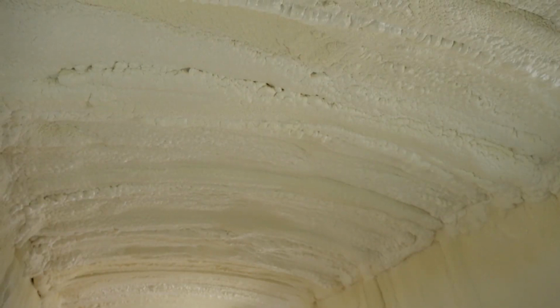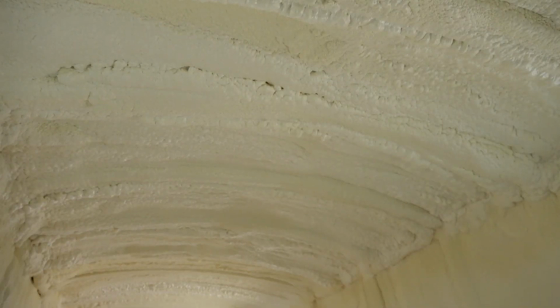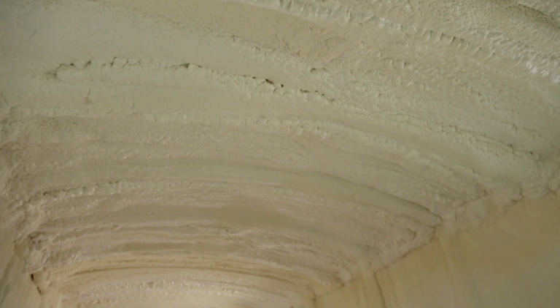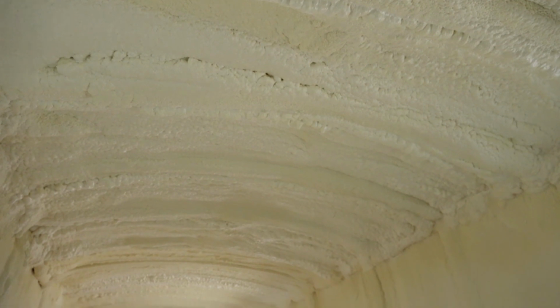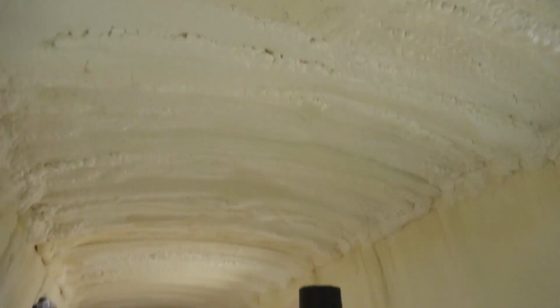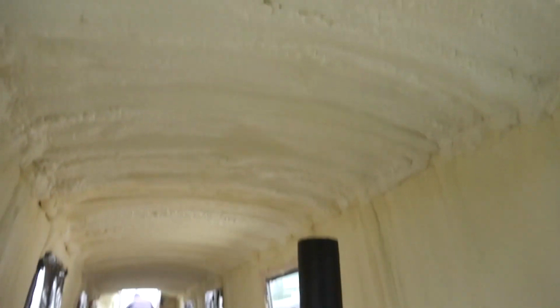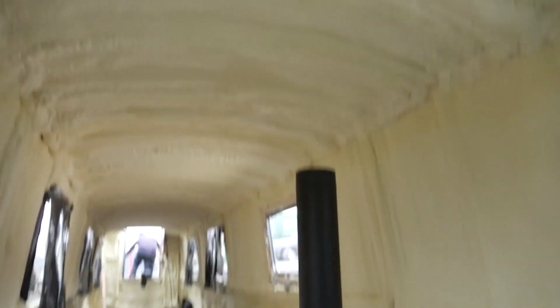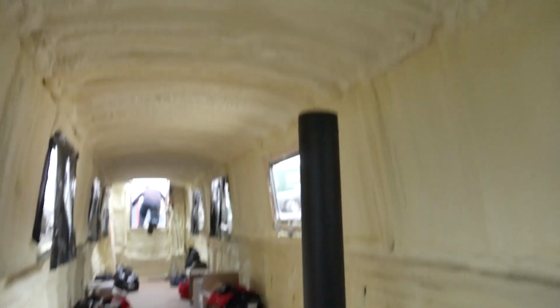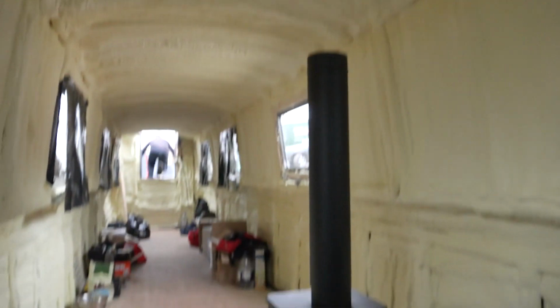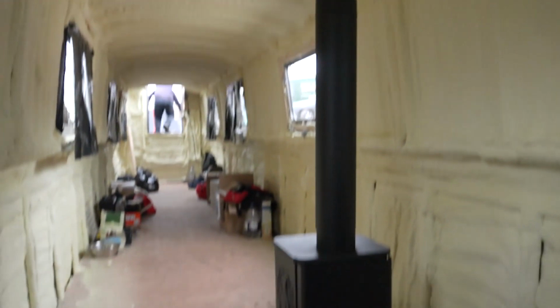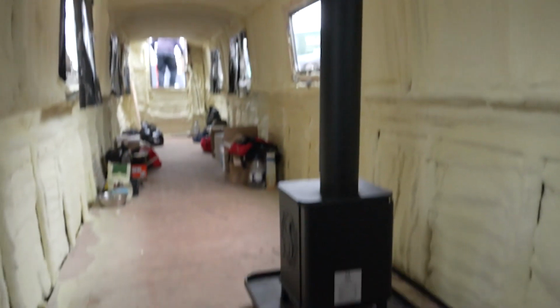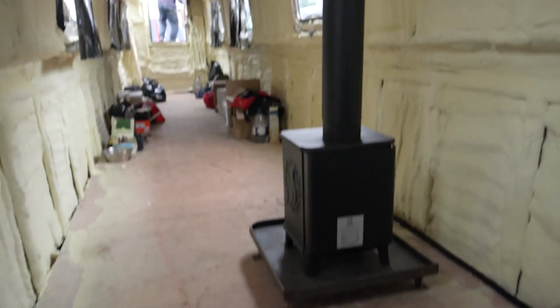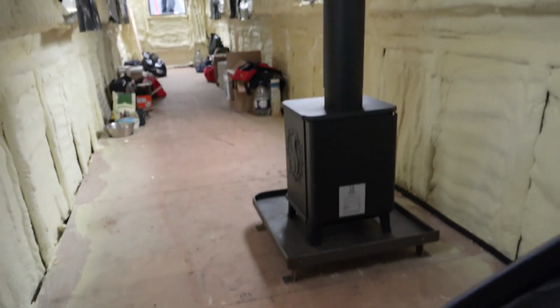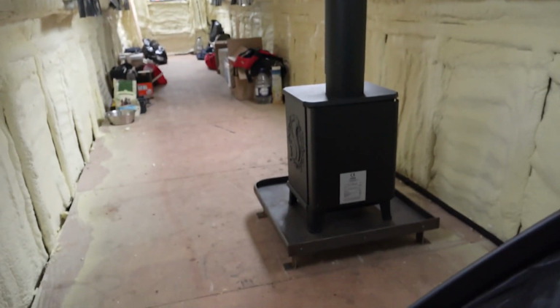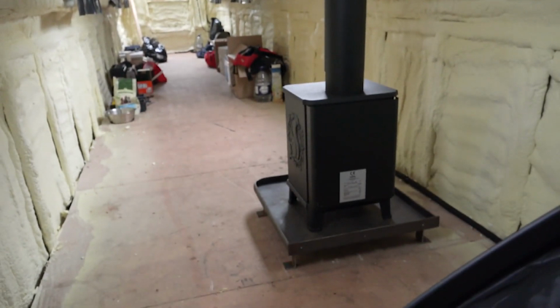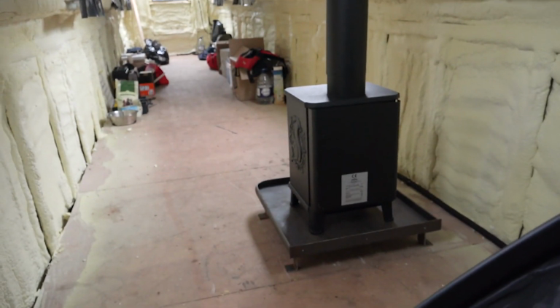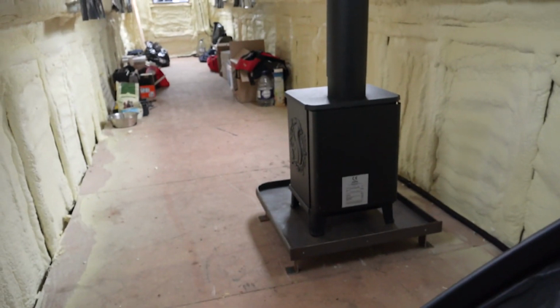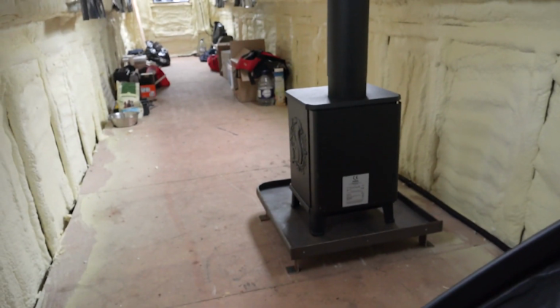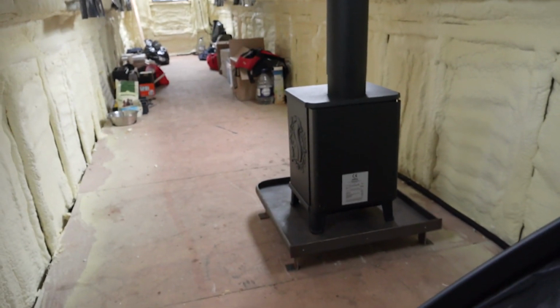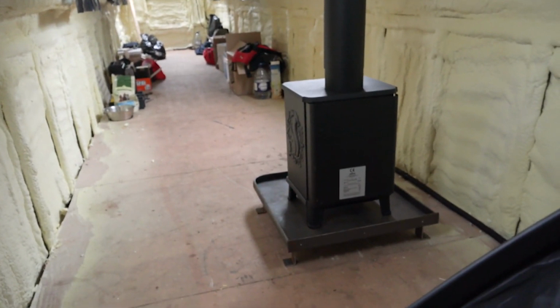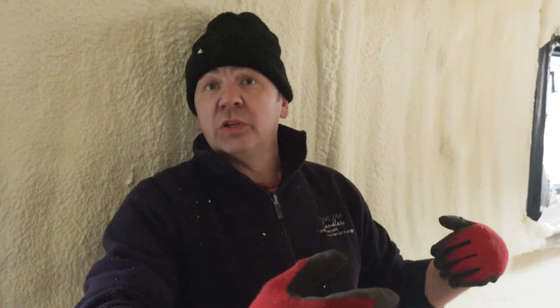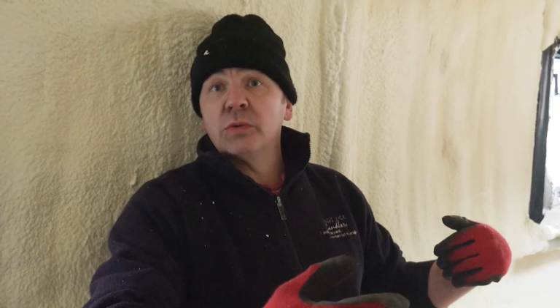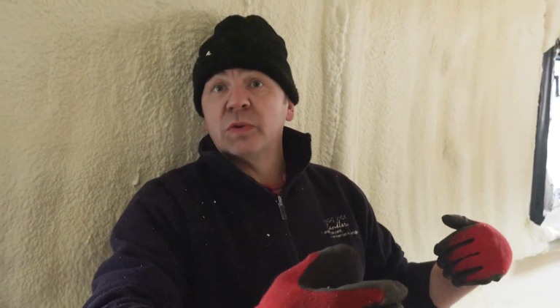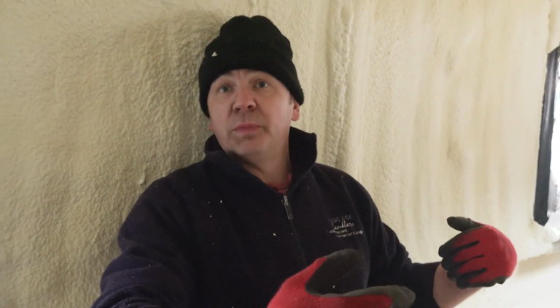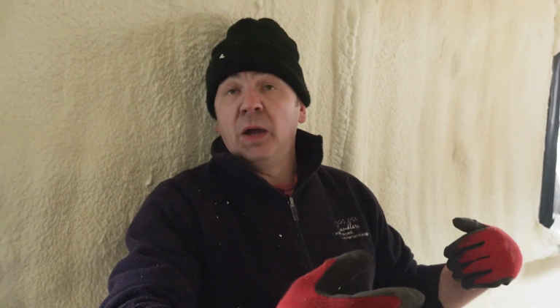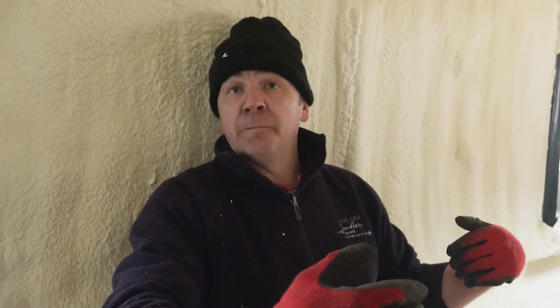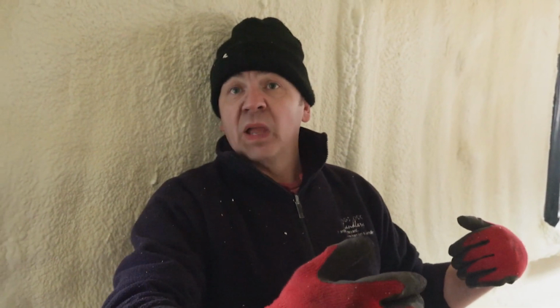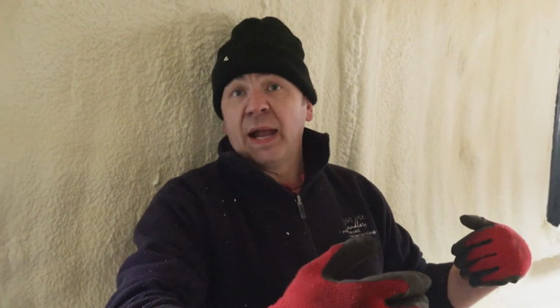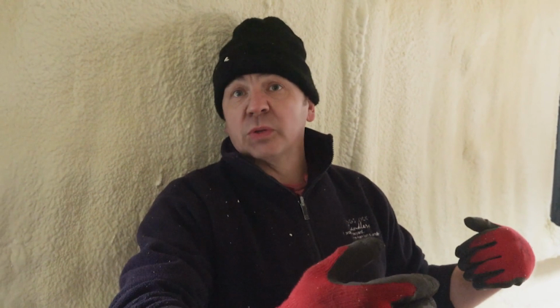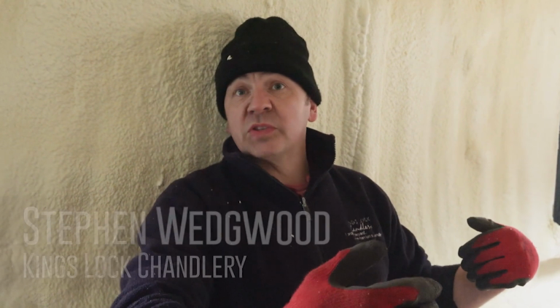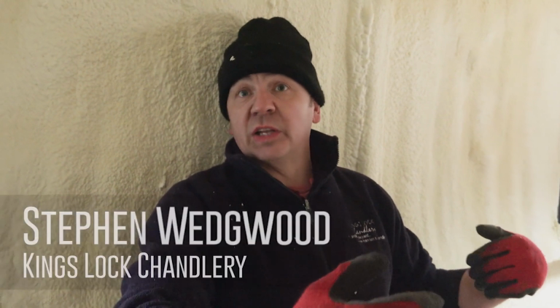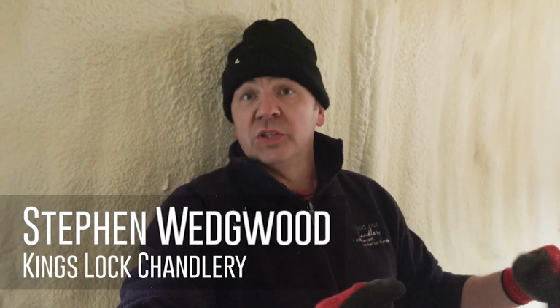Latest safety standards mean I require a double skin flue, and unlike a house I needed a hearth. The guys custom made me one. You can't actually use the same rules that you use with household installations.